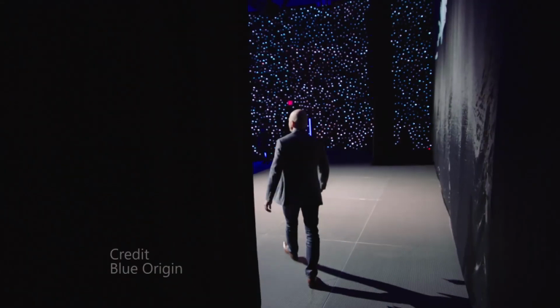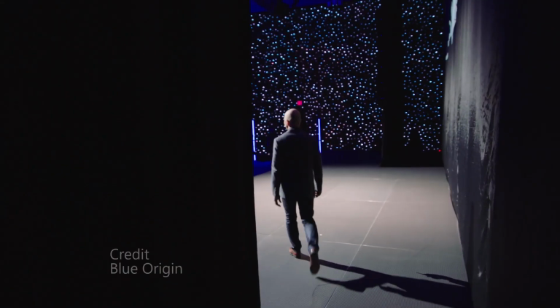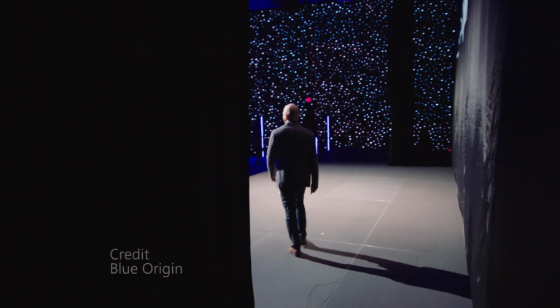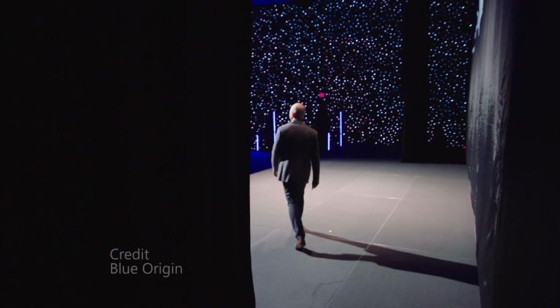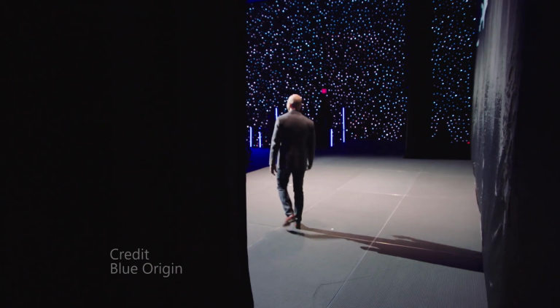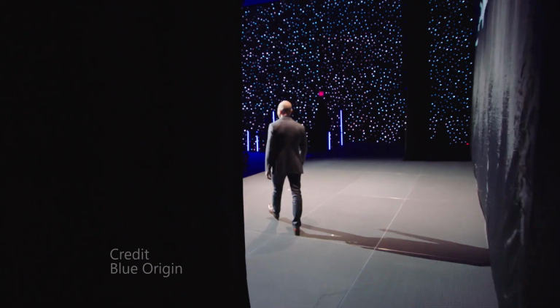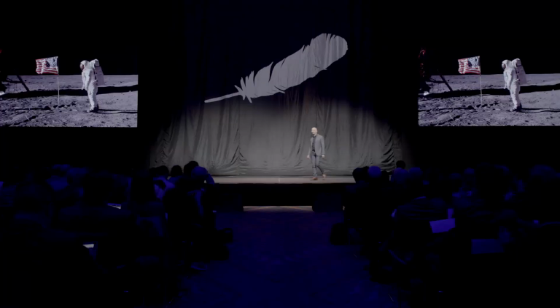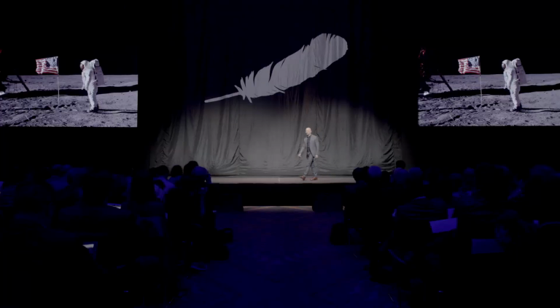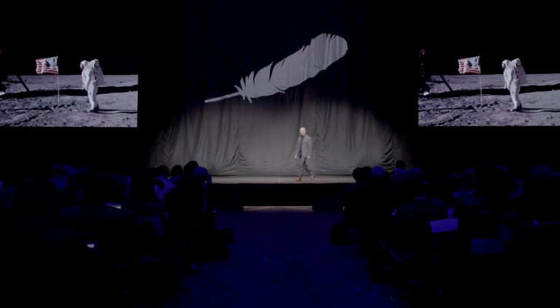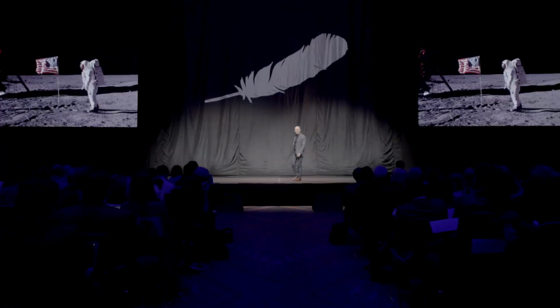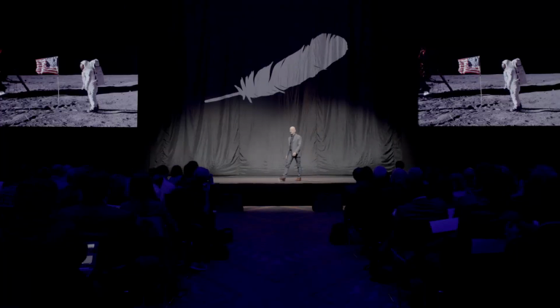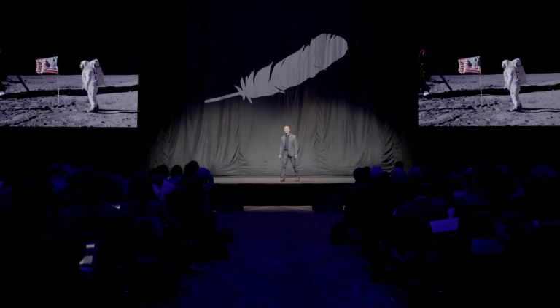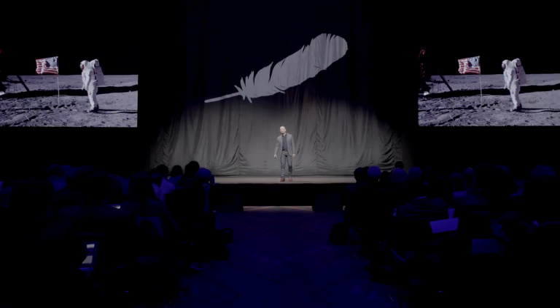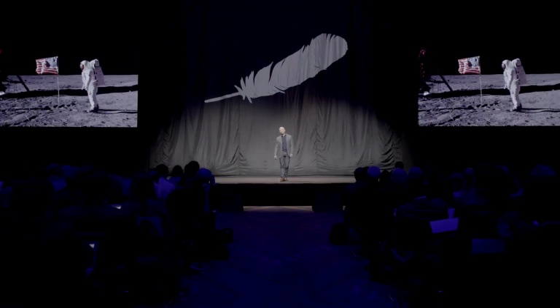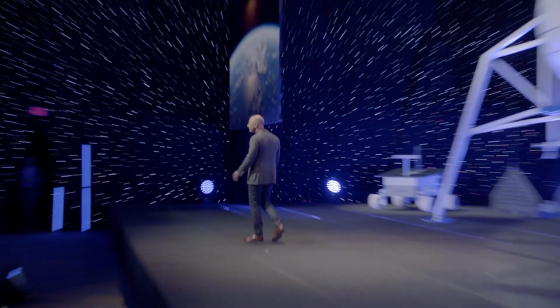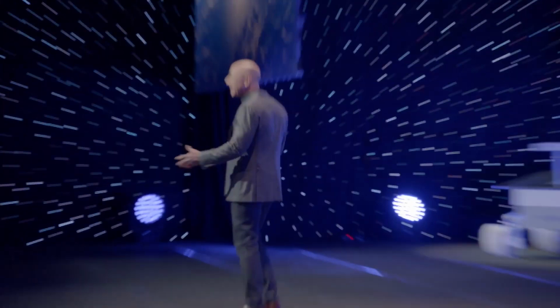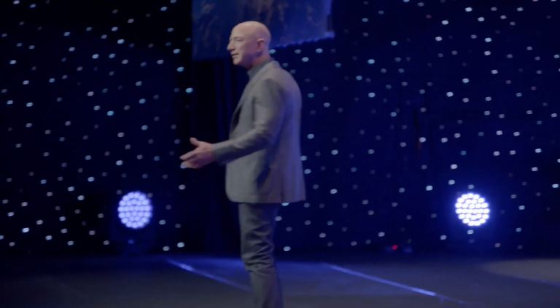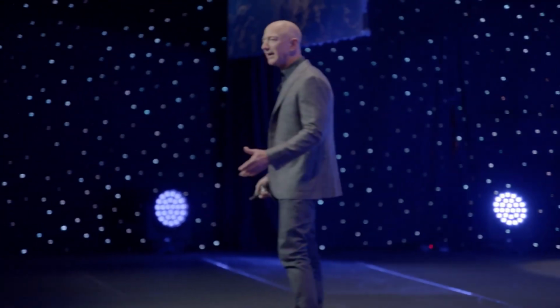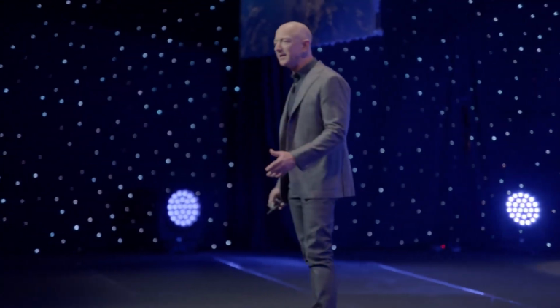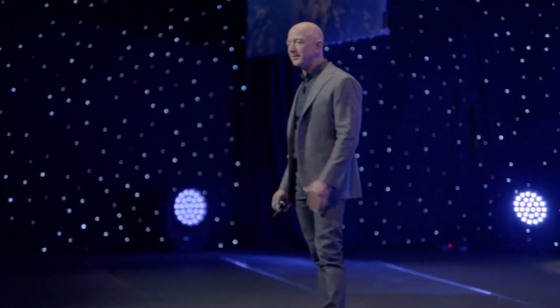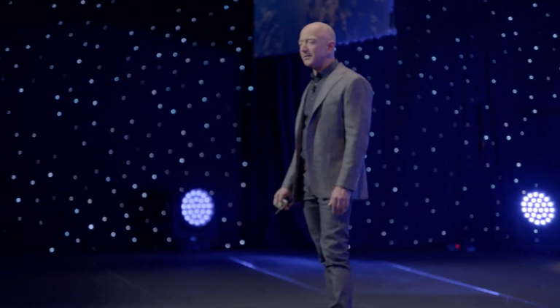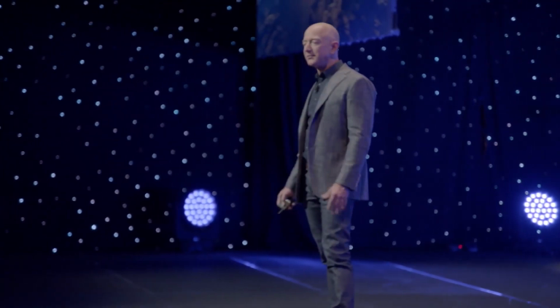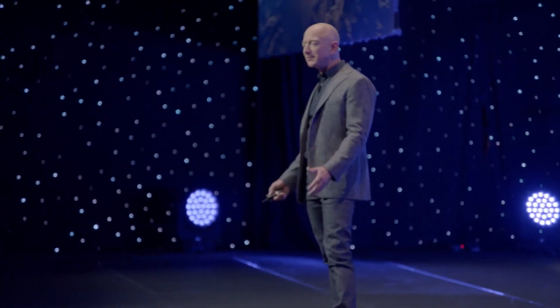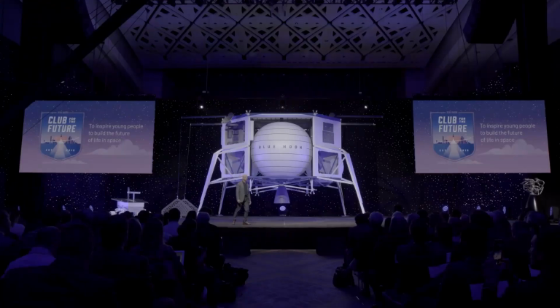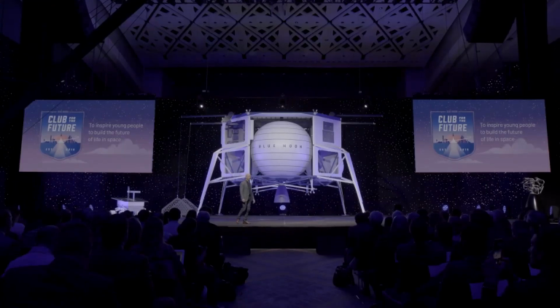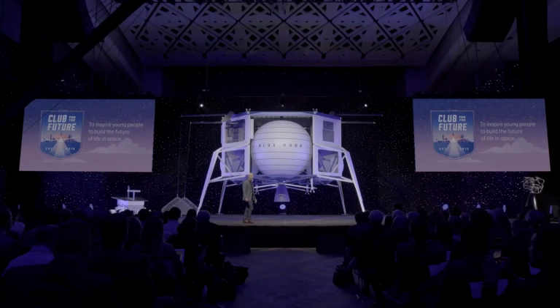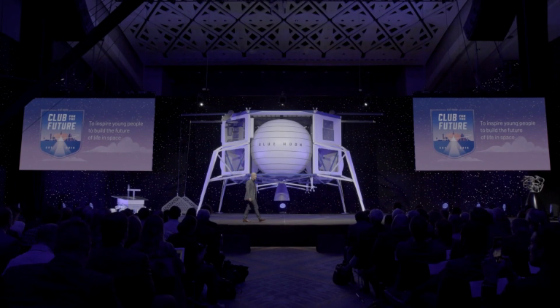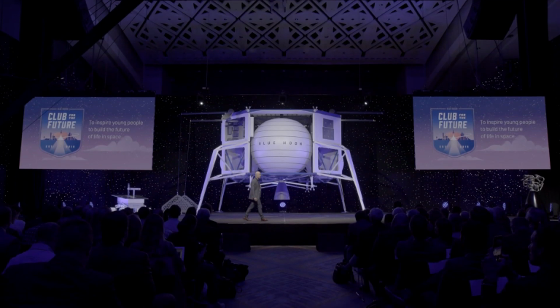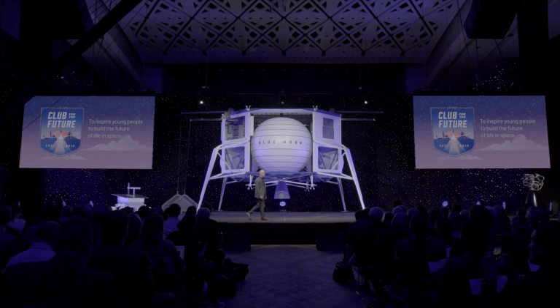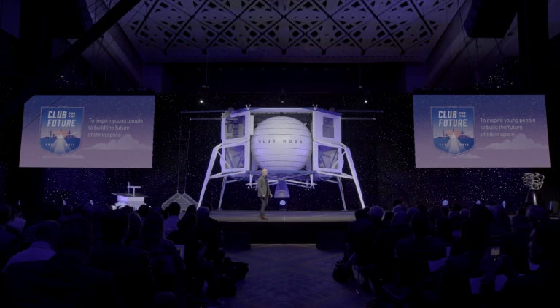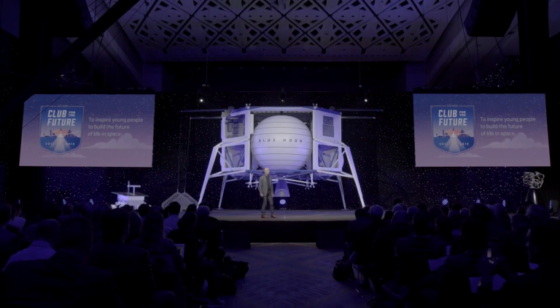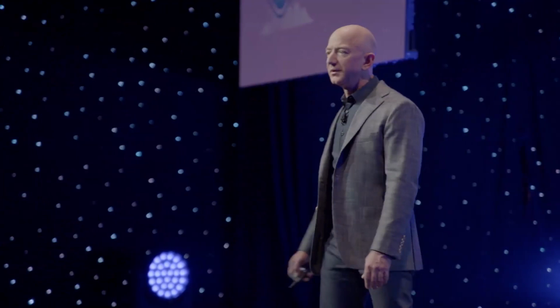This is Super Freaky Science, and today we'll be looking at Blue Origin's plans to originate gravity in space.